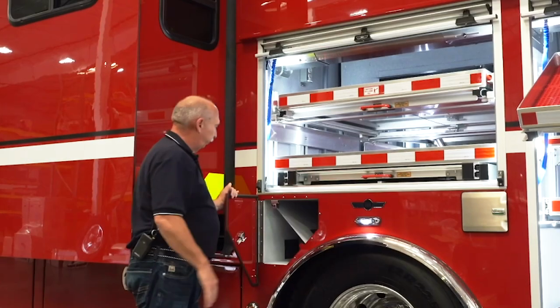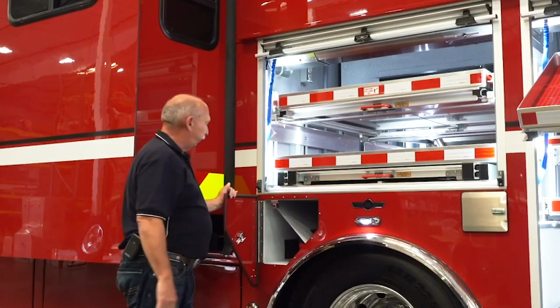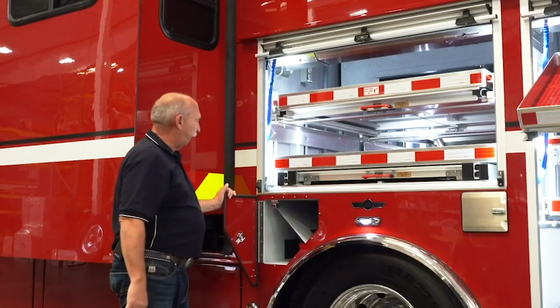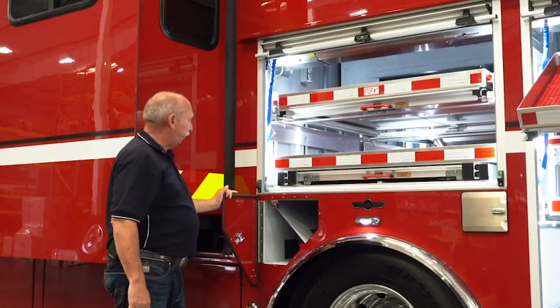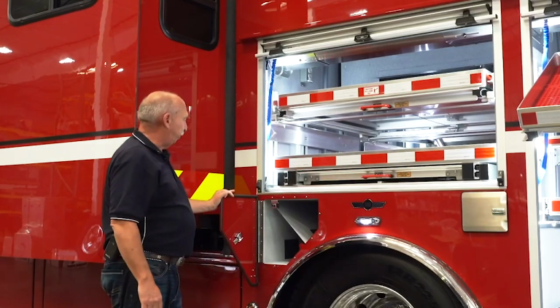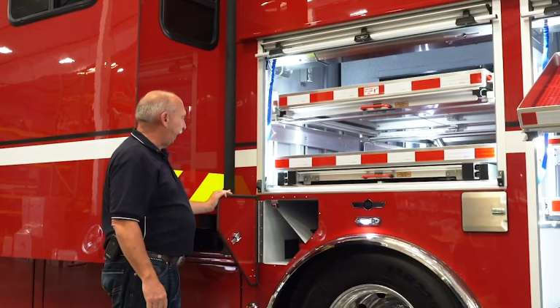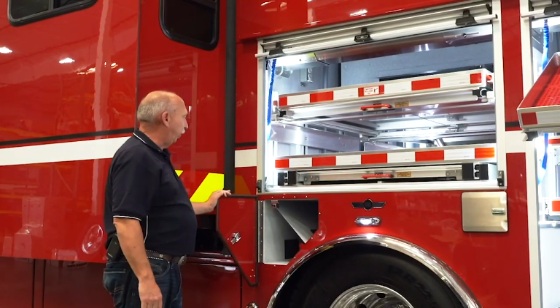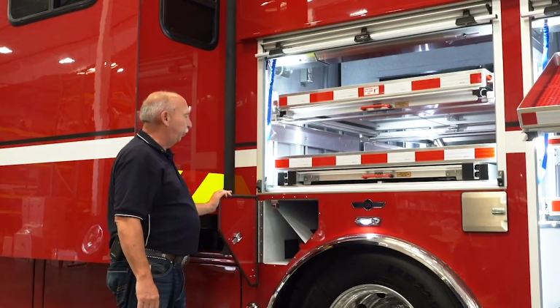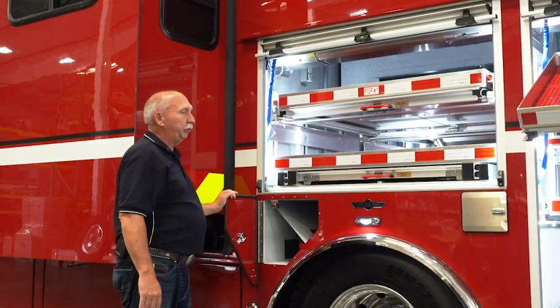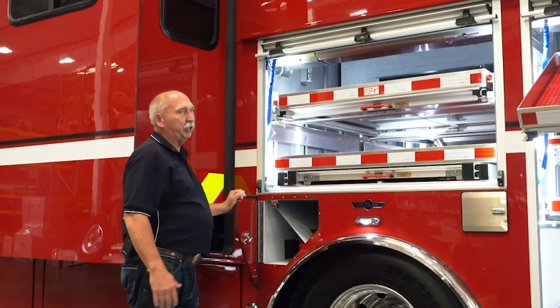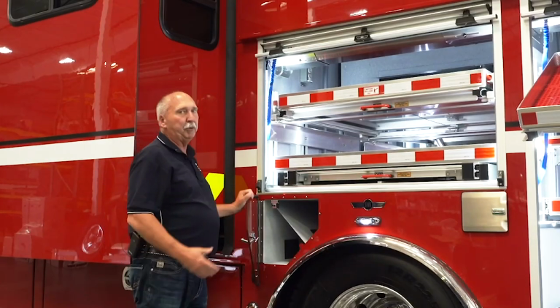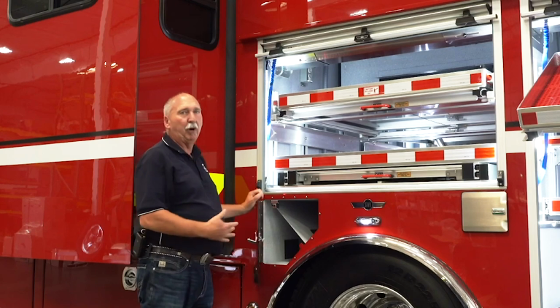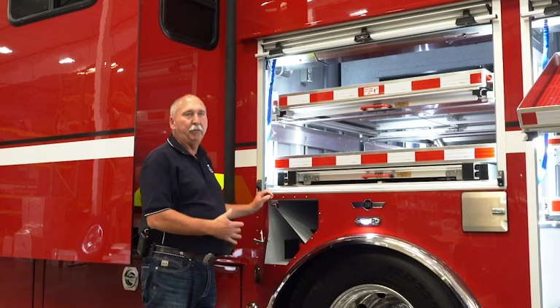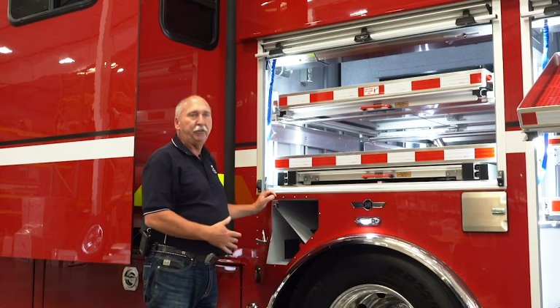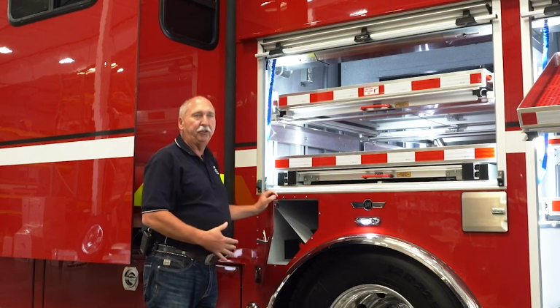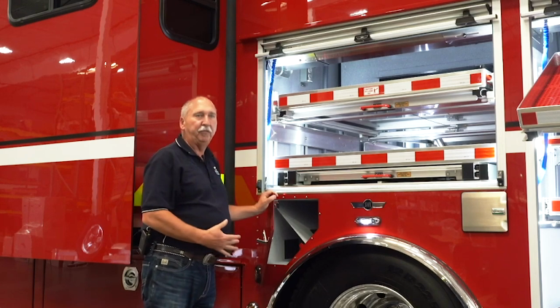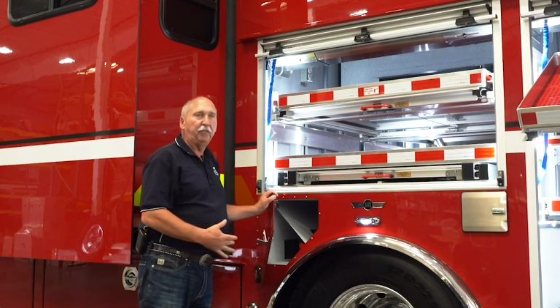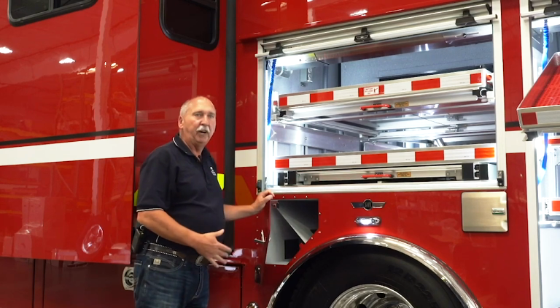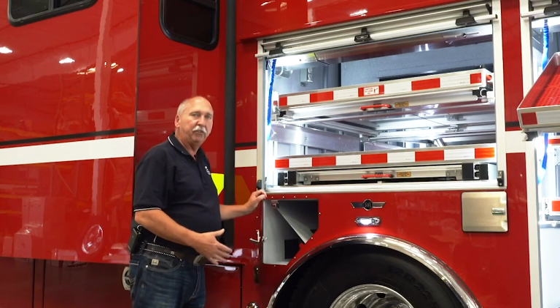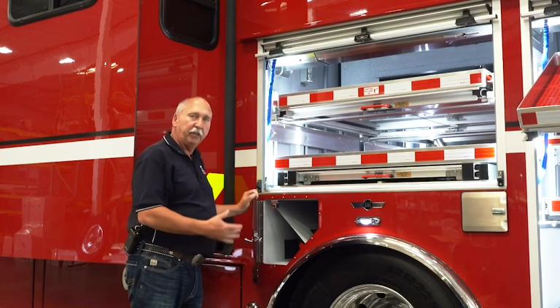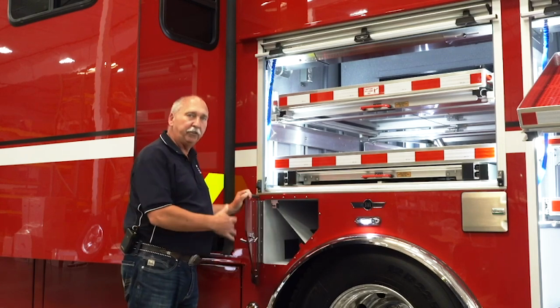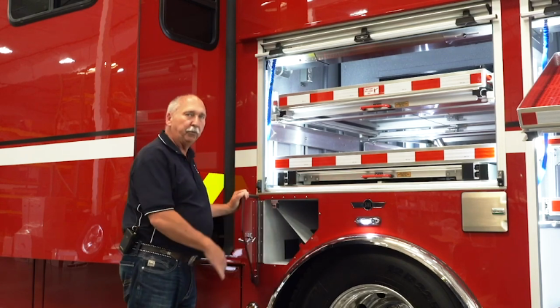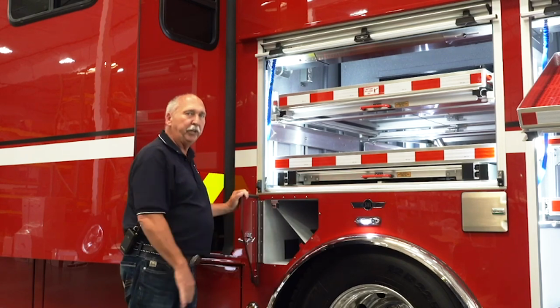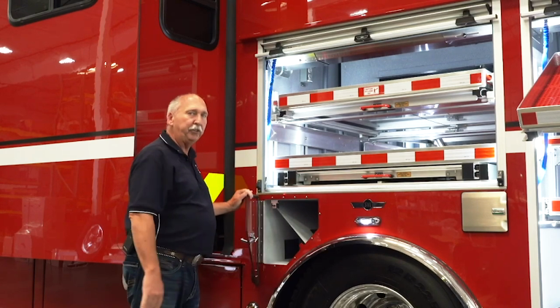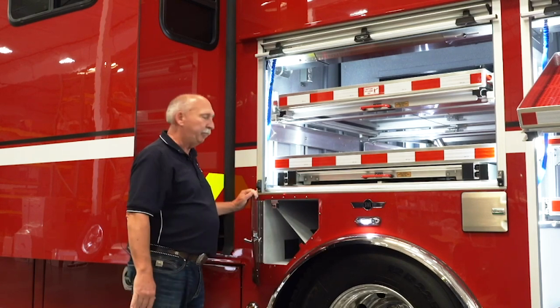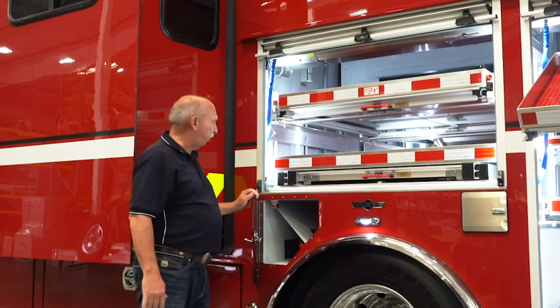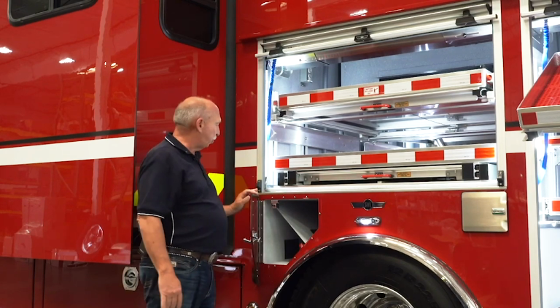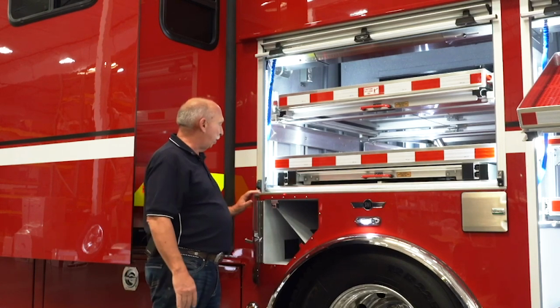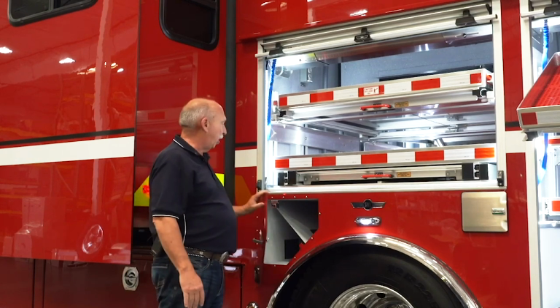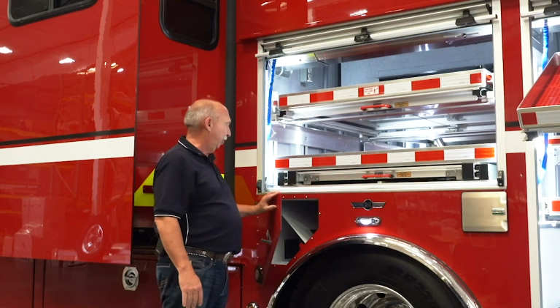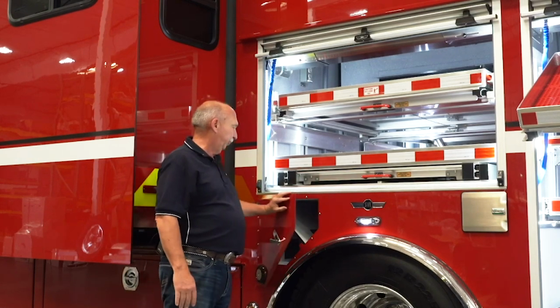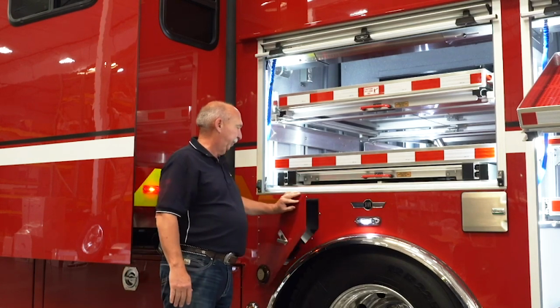These are SCBA holders — some departments use them for fire extinguishers, but we're using them for spare bottles.